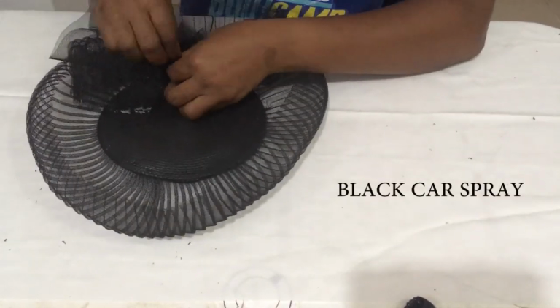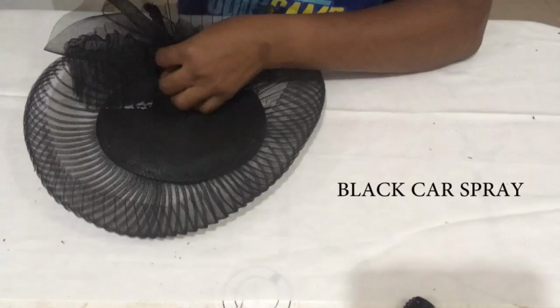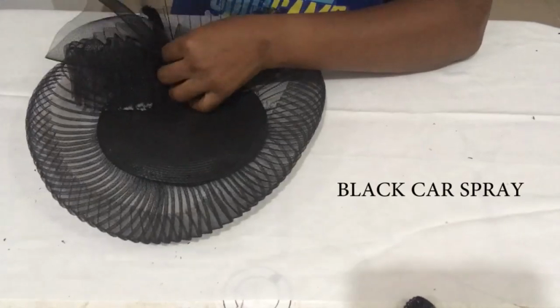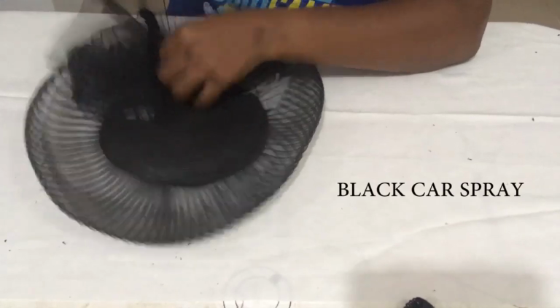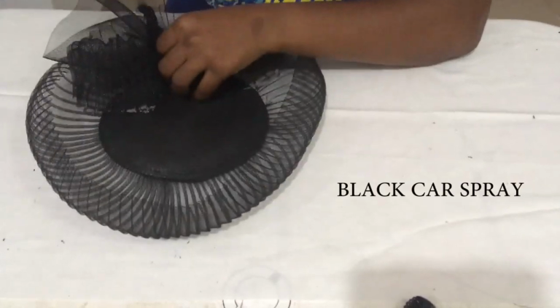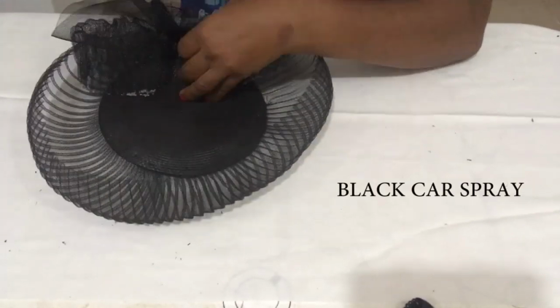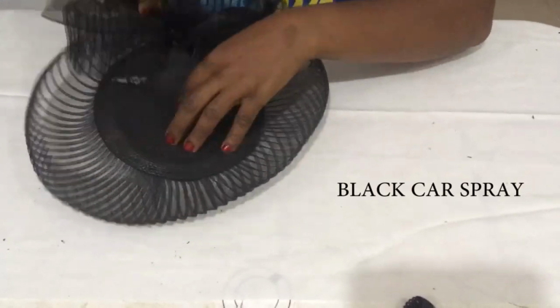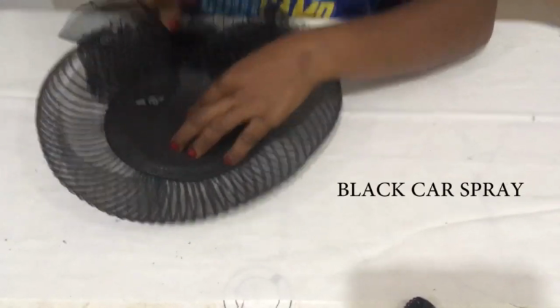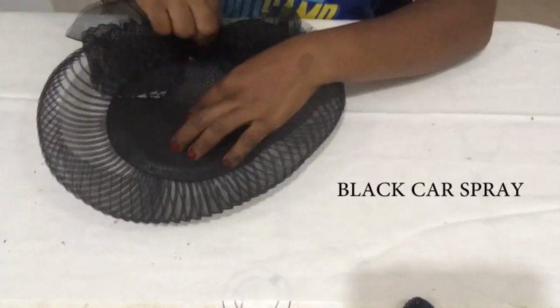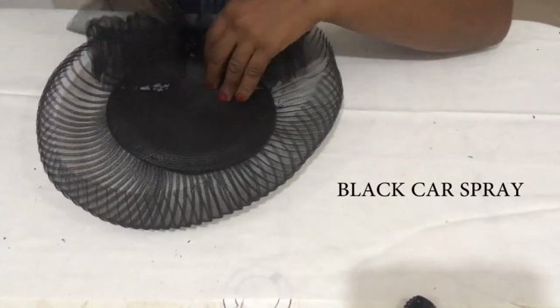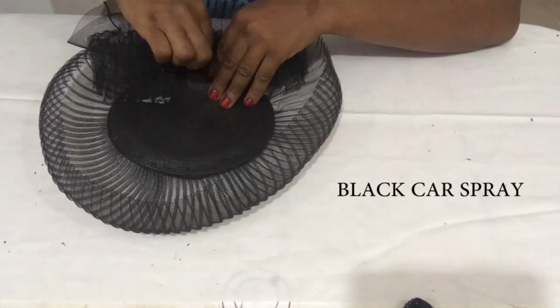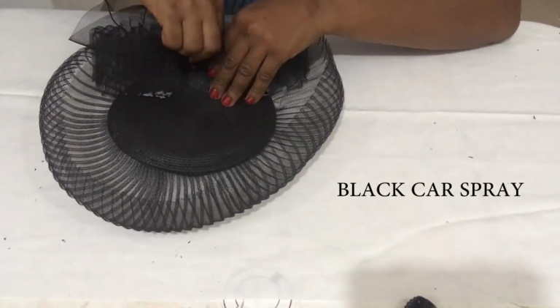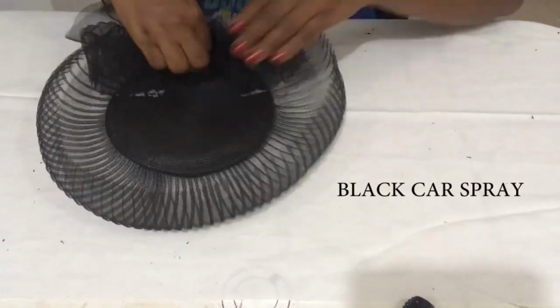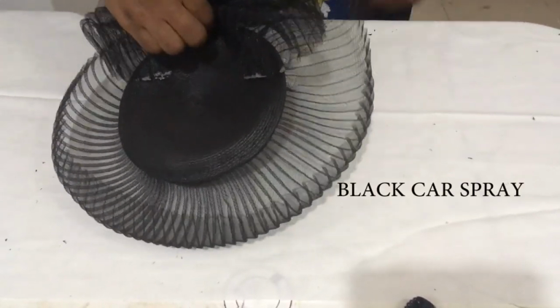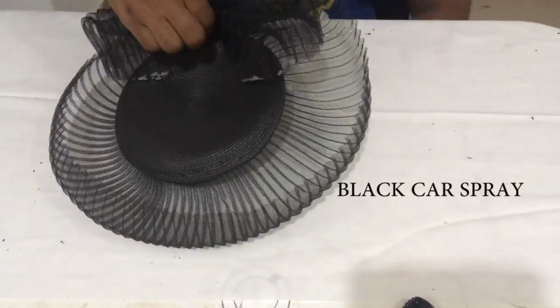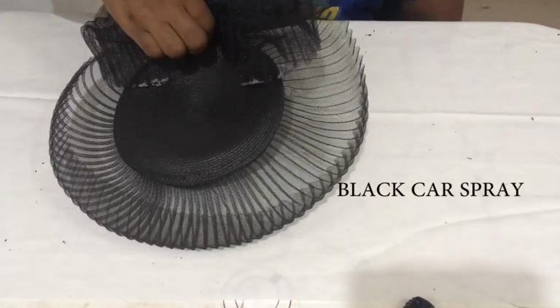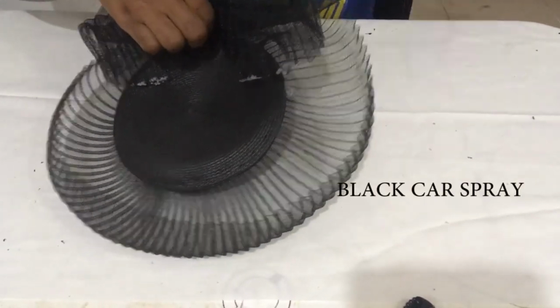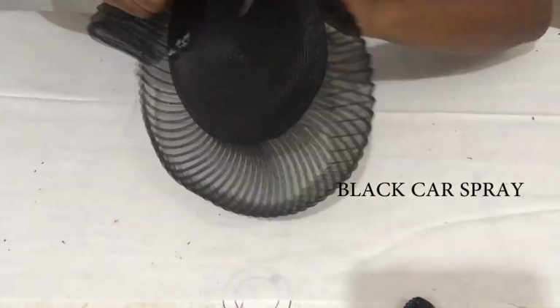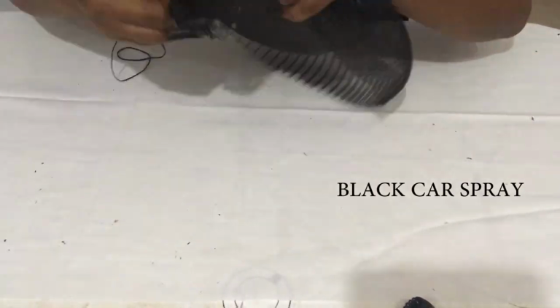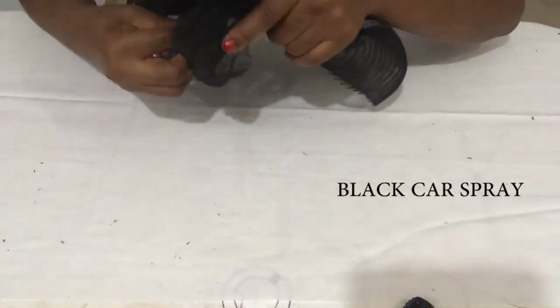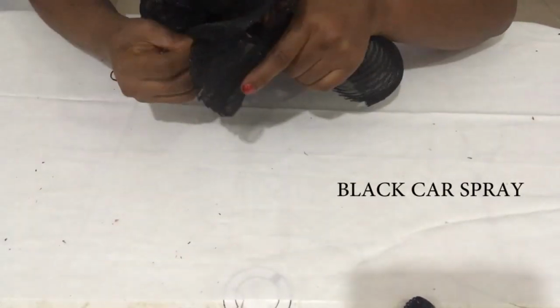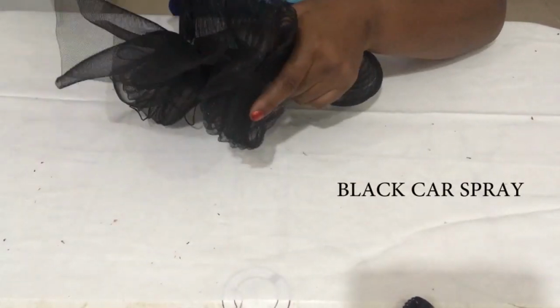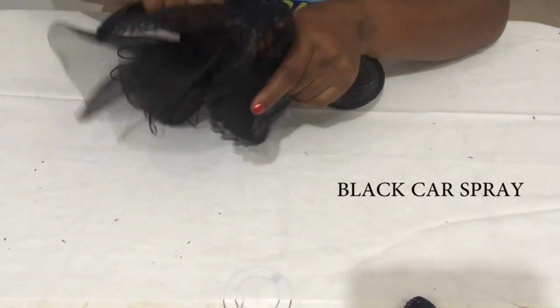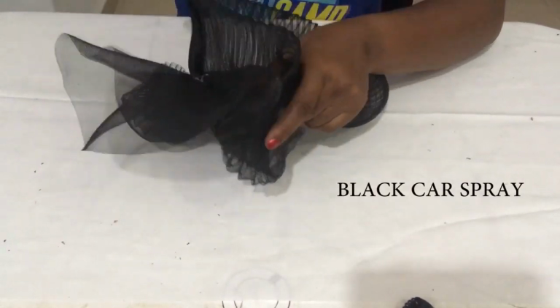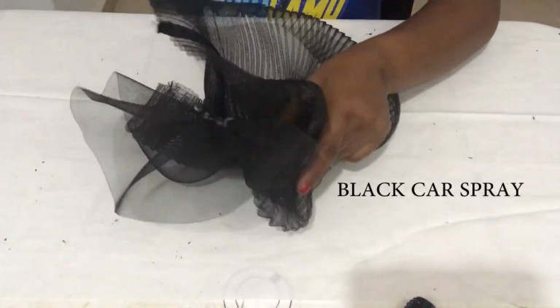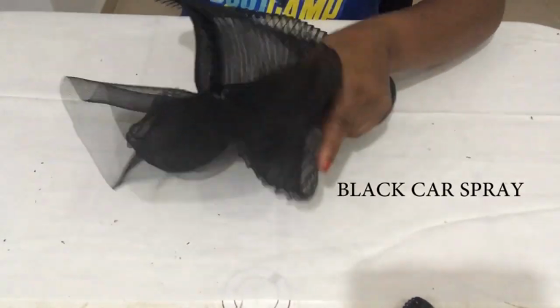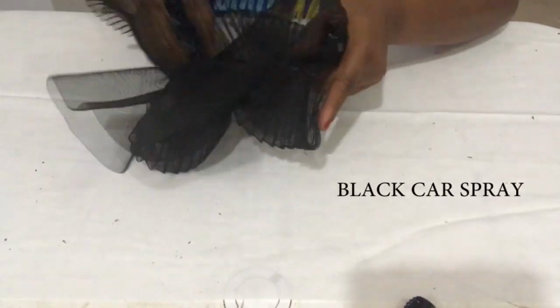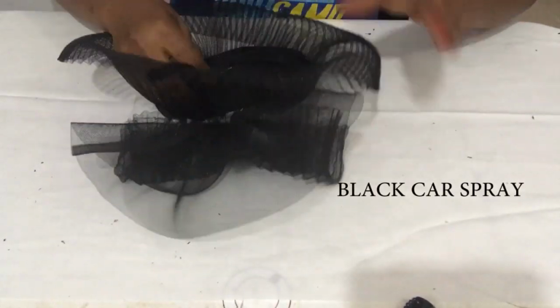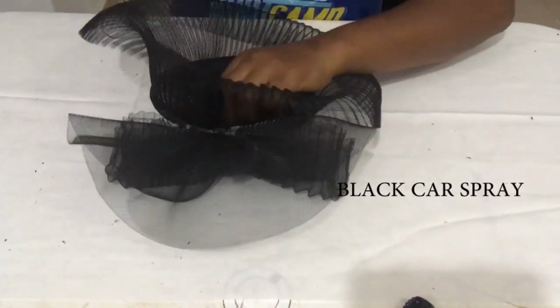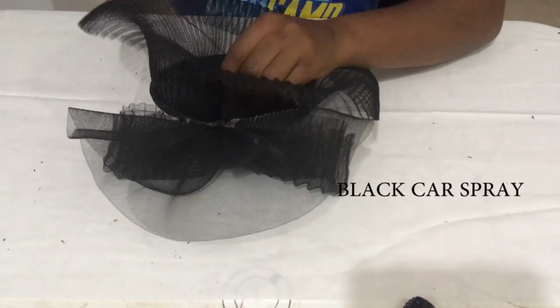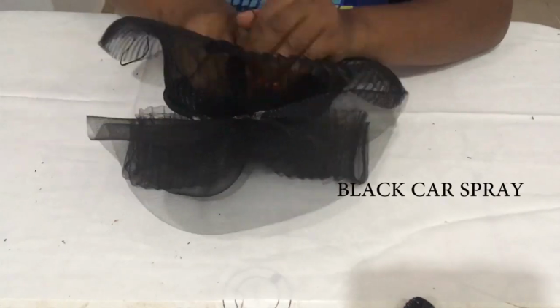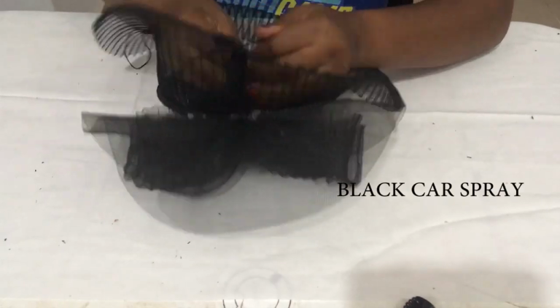After I was done, I used black spray and sprayed all those gum stains you can see, and they all disappeared.